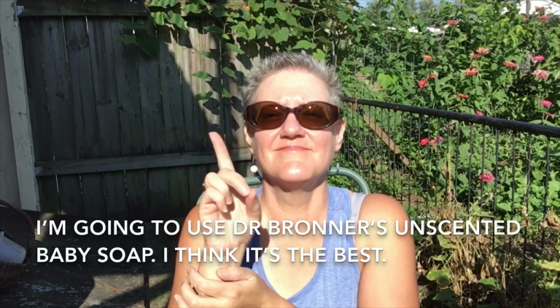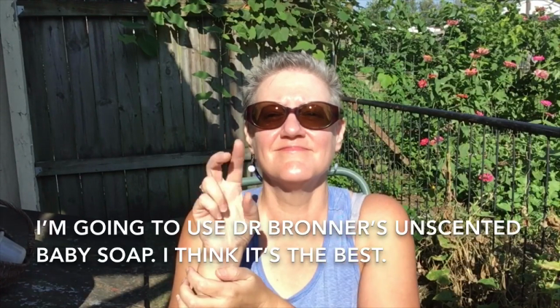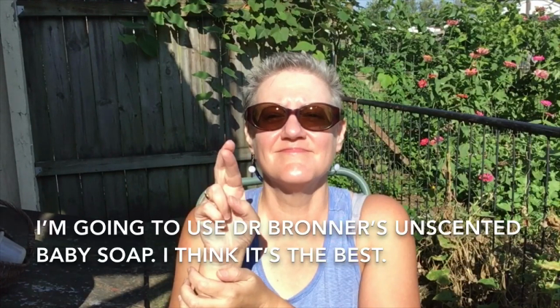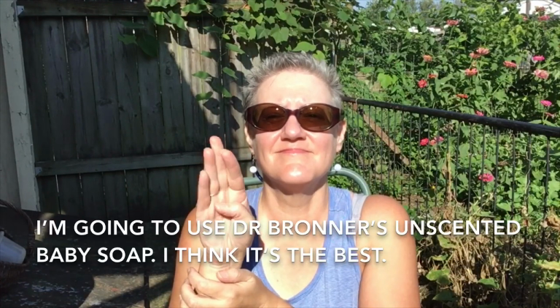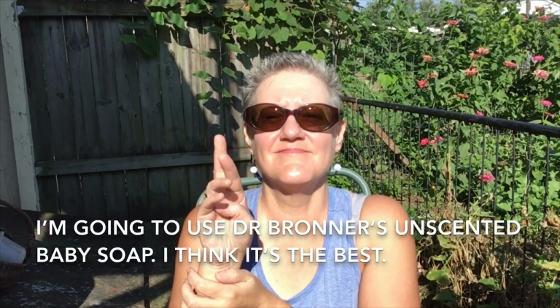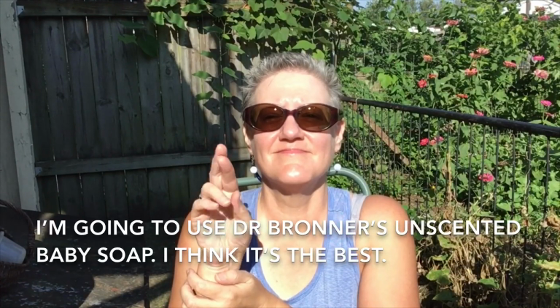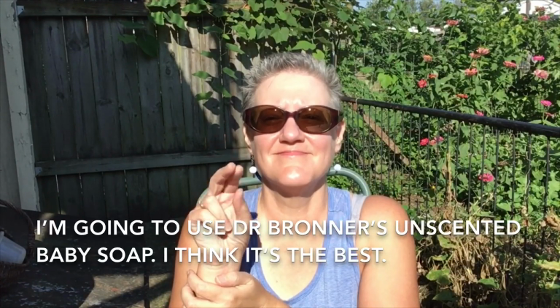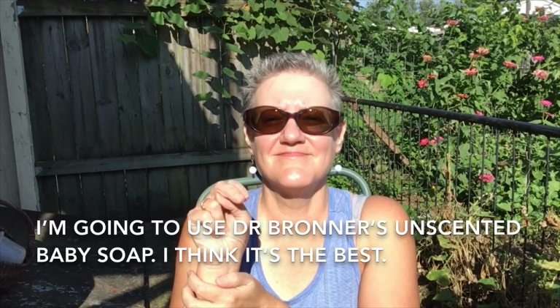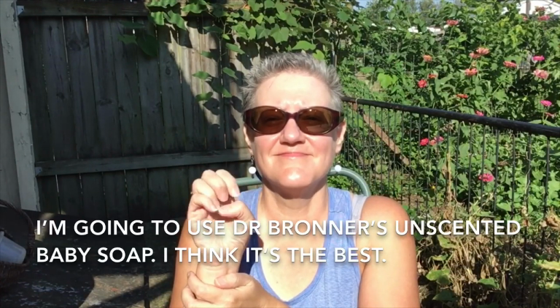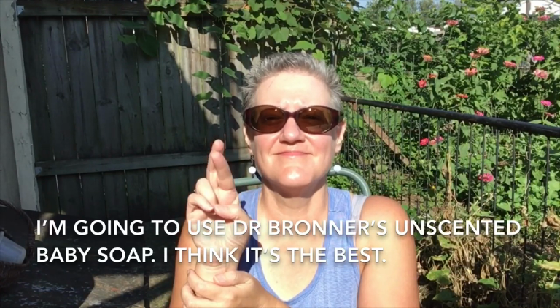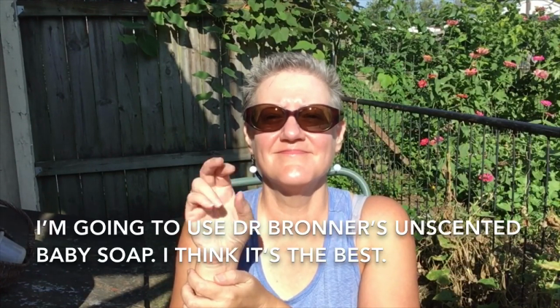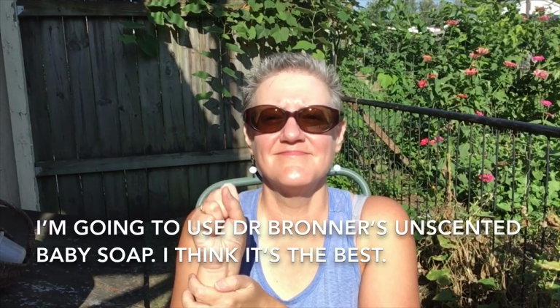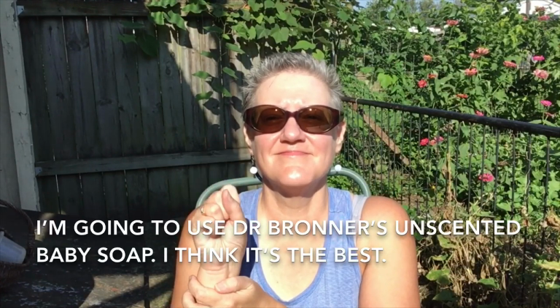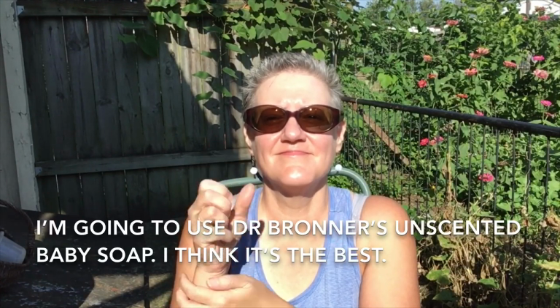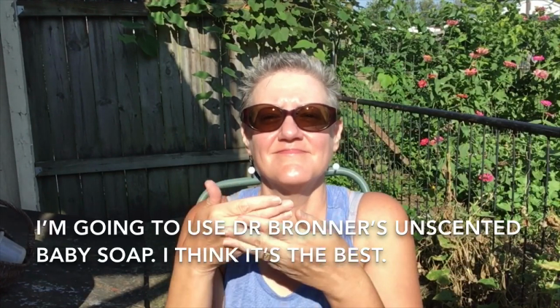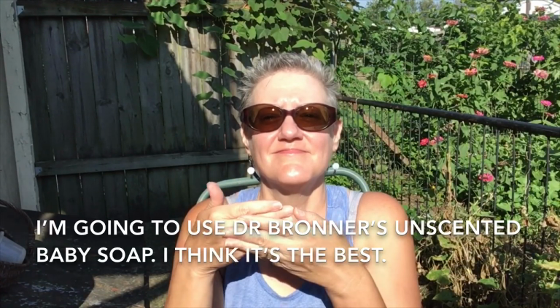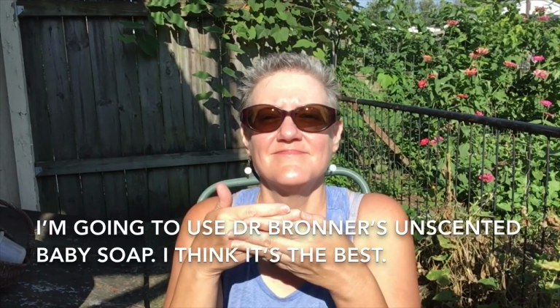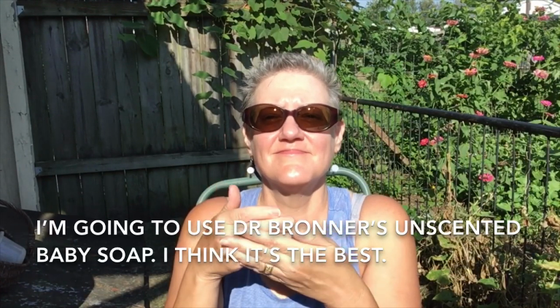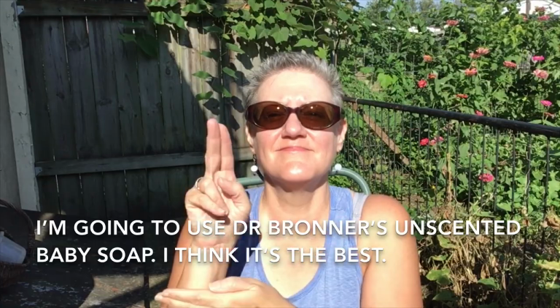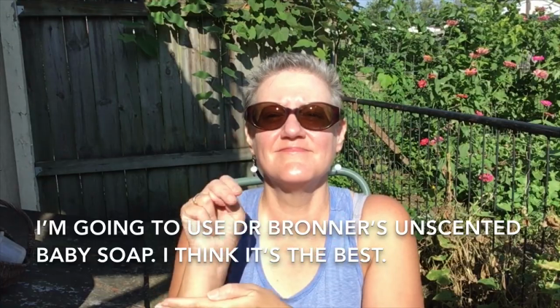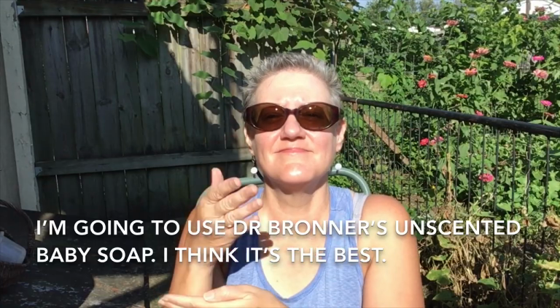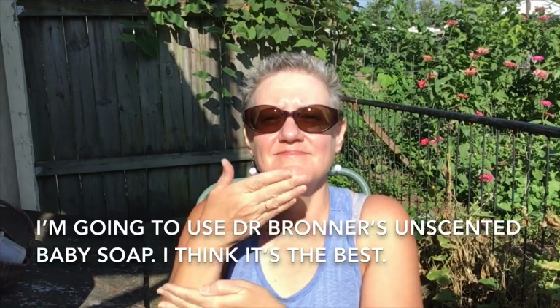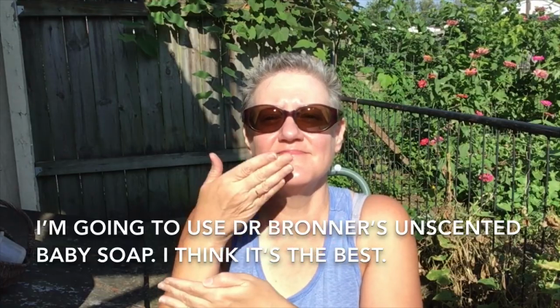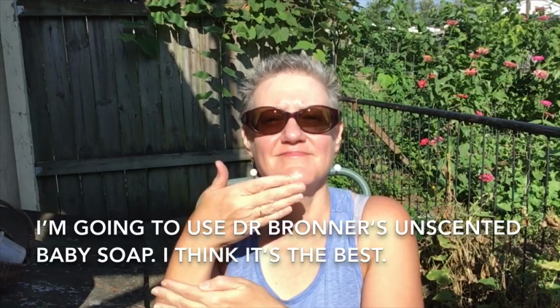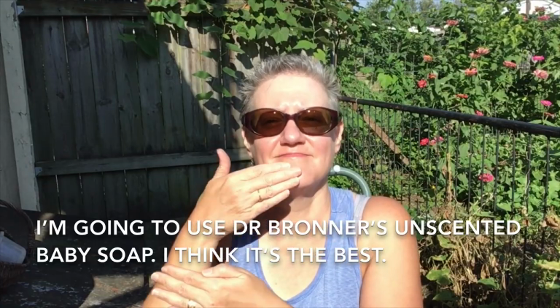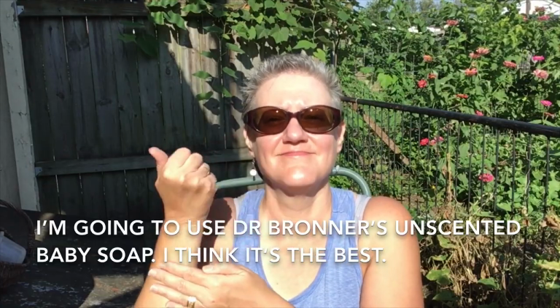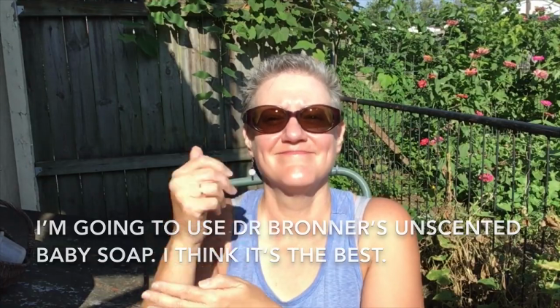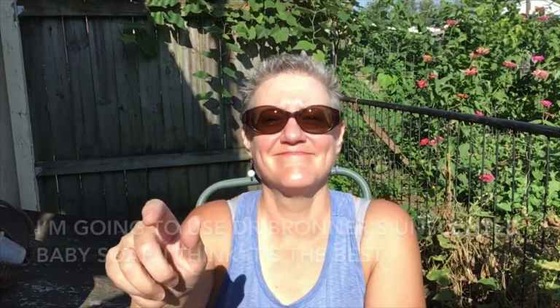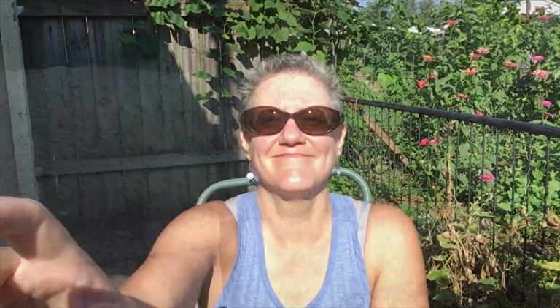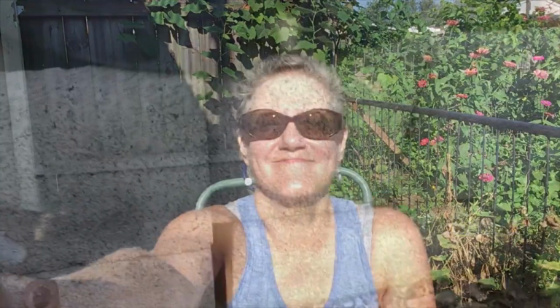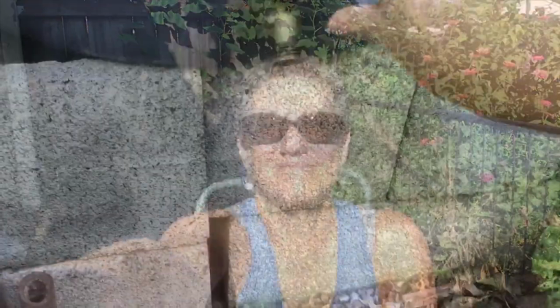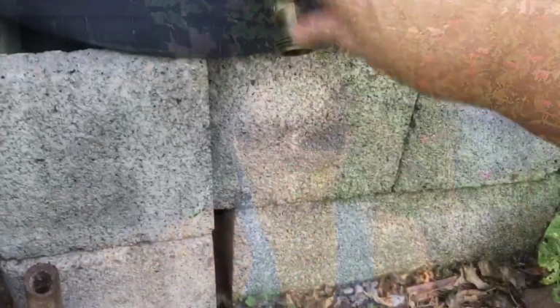Now, which soap am I going to use? I'm going to use Dr. Bronner's Unscented Baby Soap. I think it's the best.